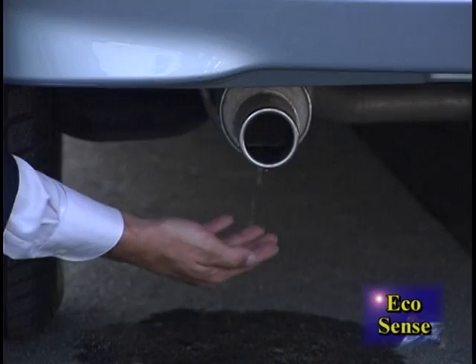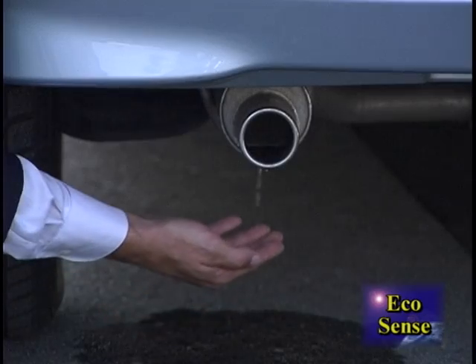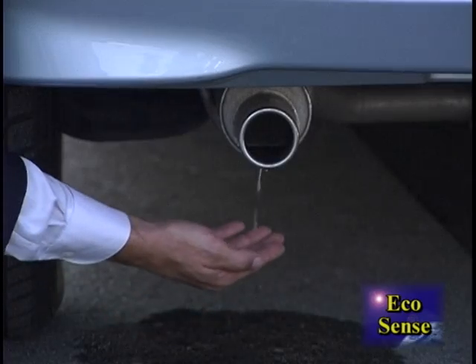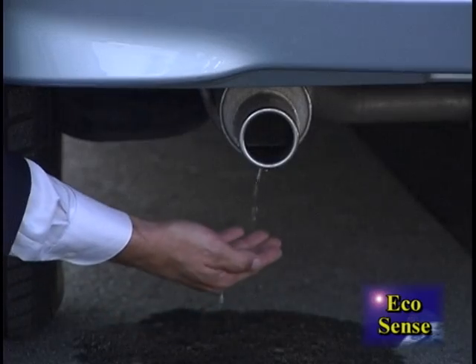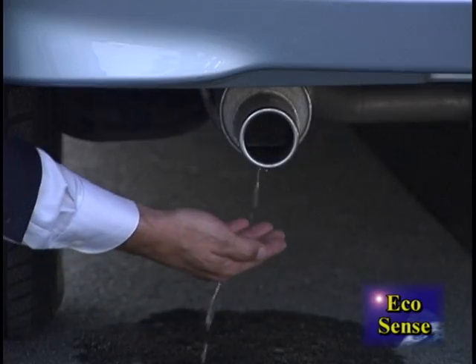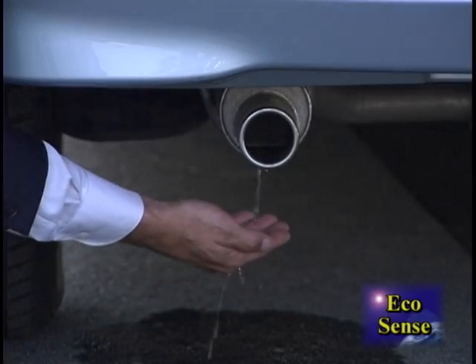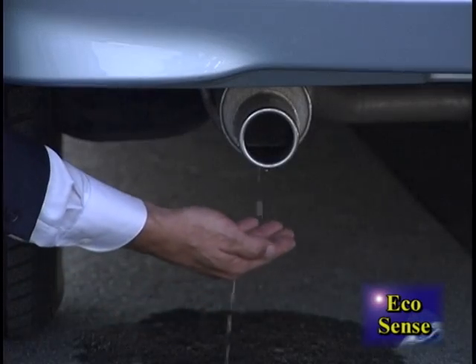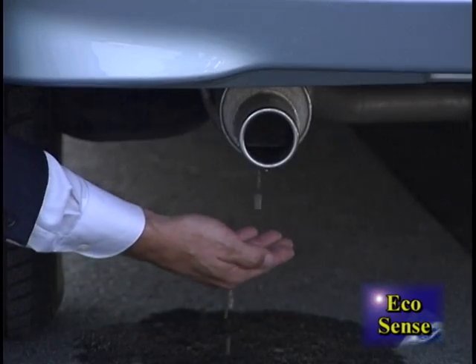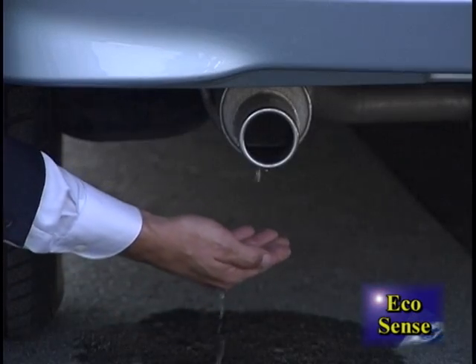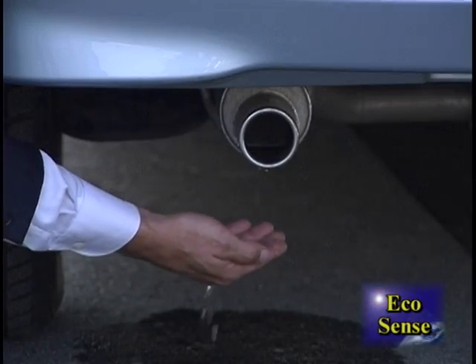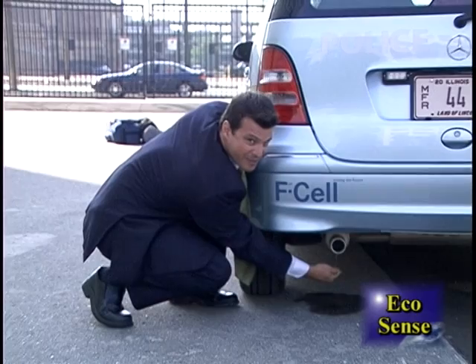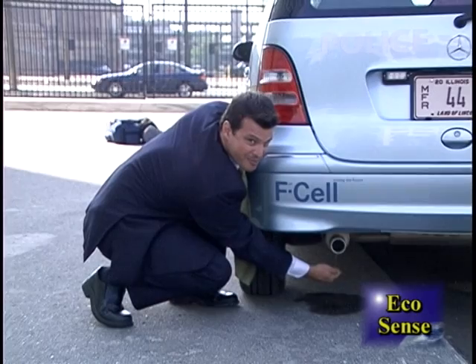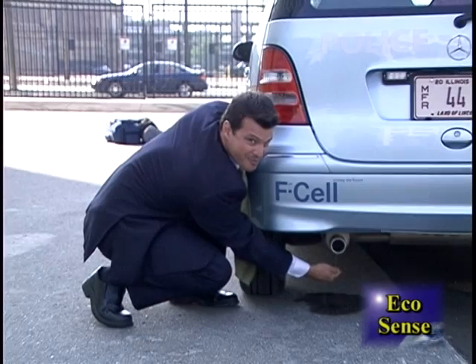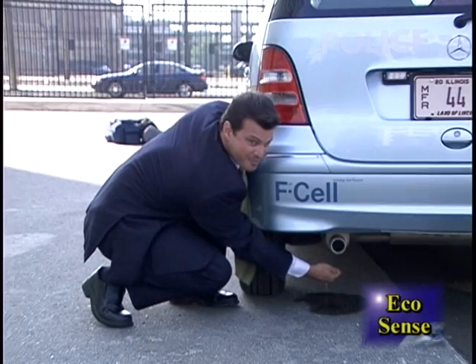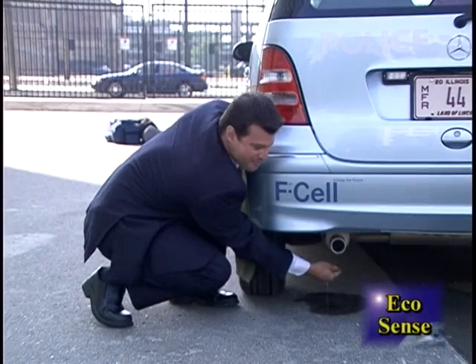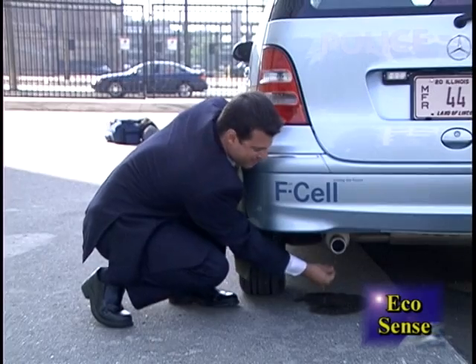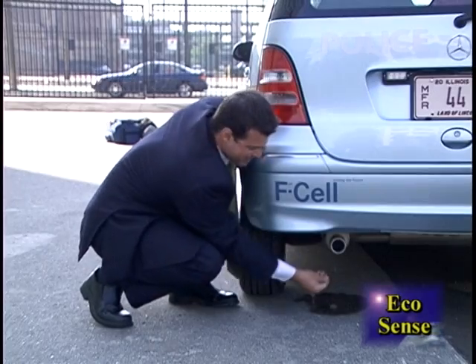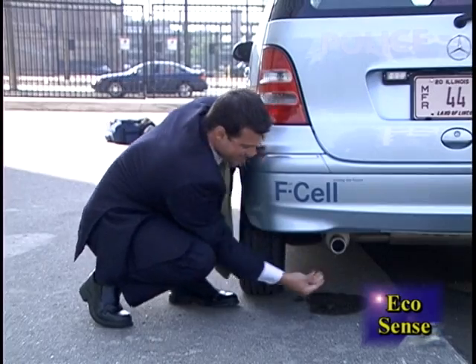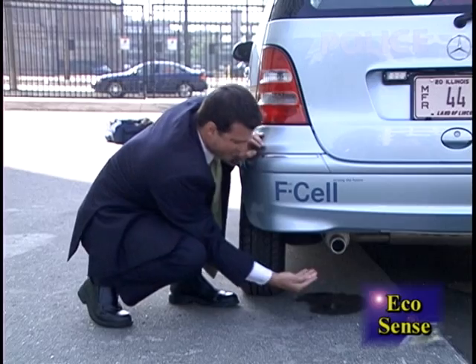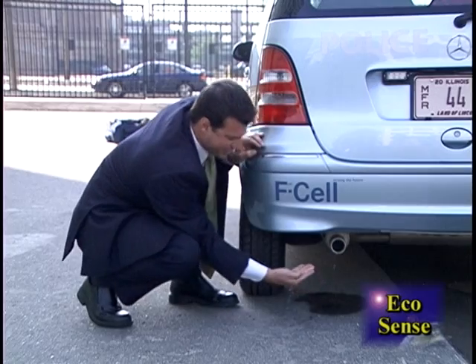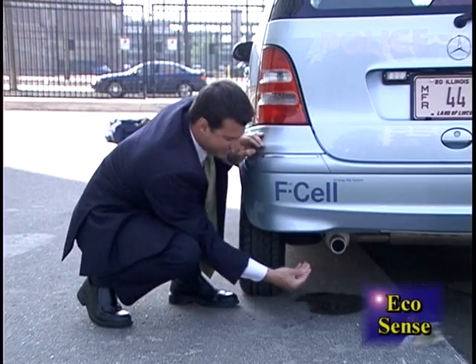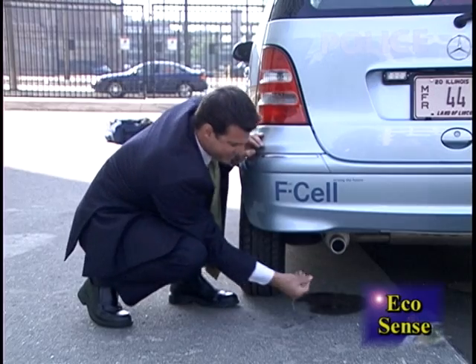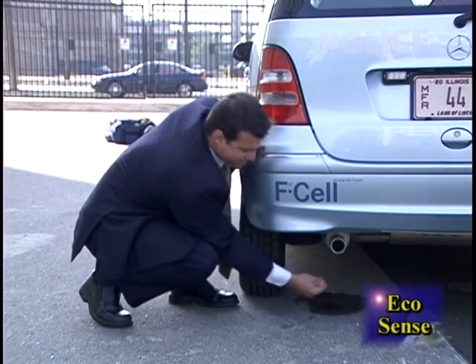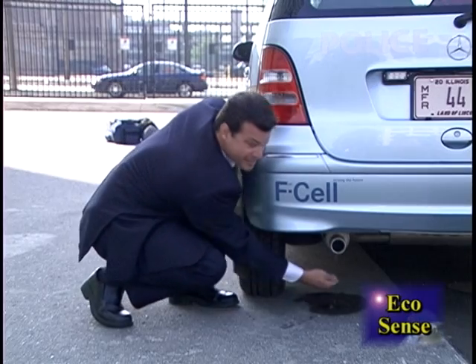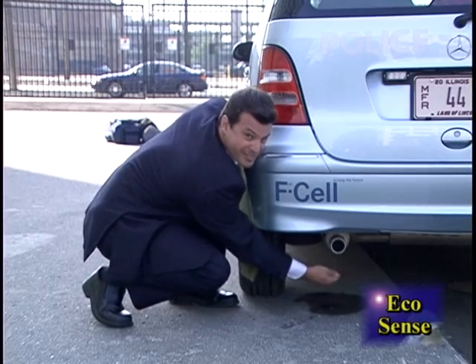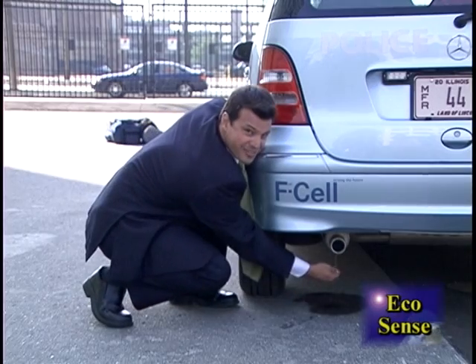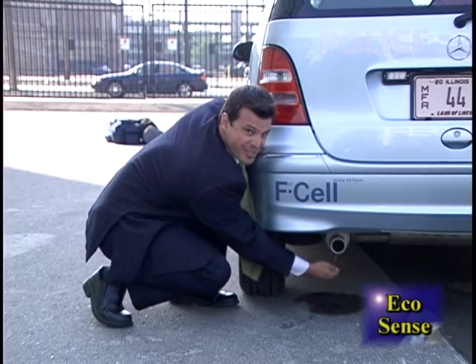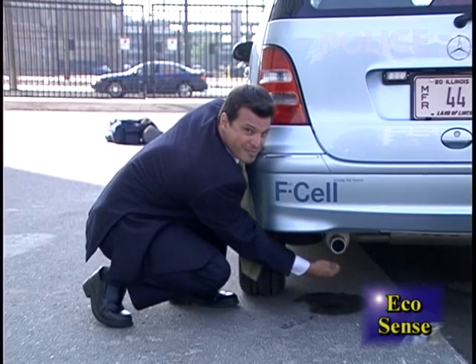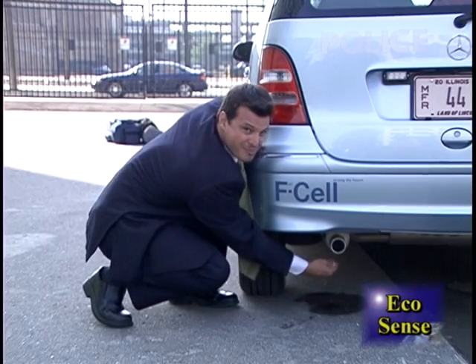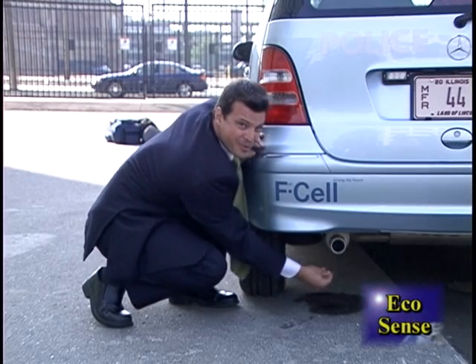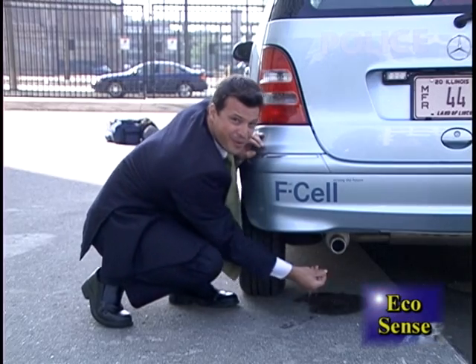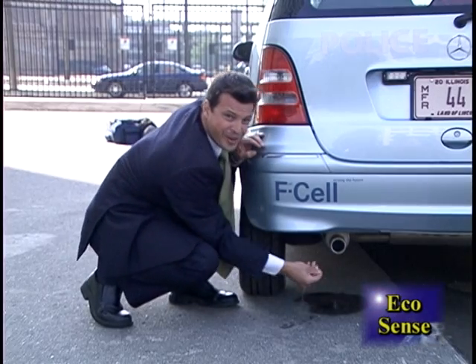Here's the tailpipe coming out. But instead of emissions, you have nothing but pure water.